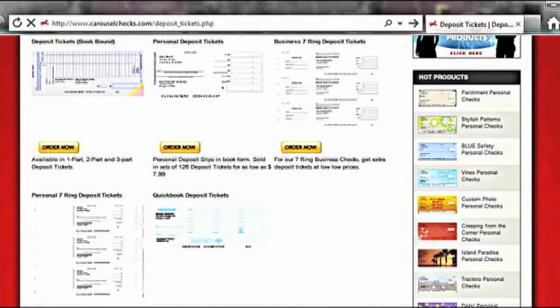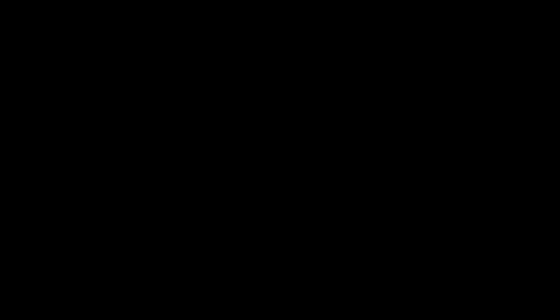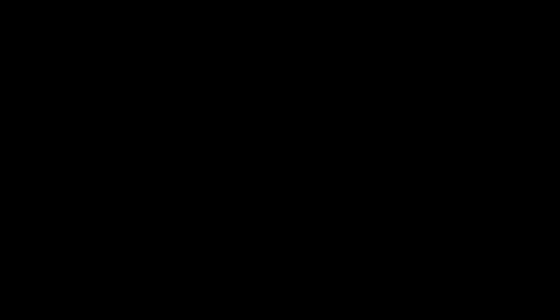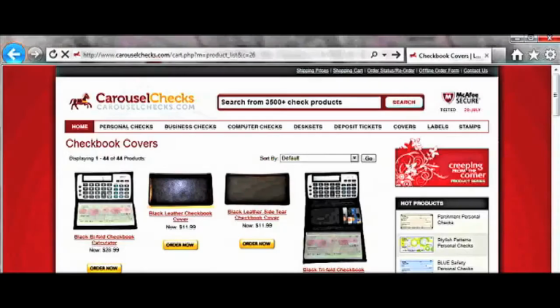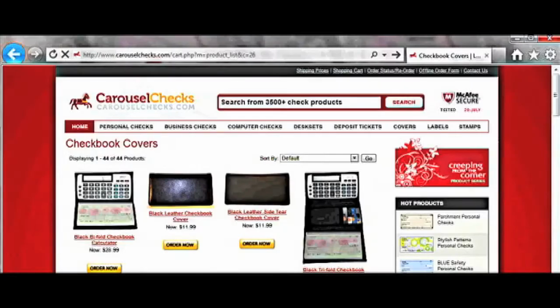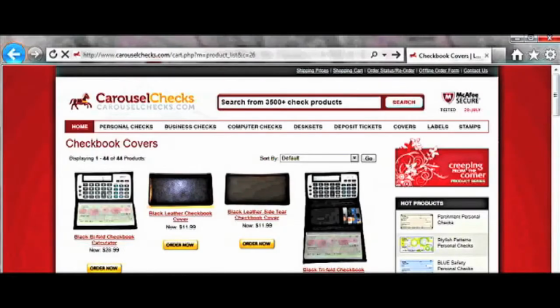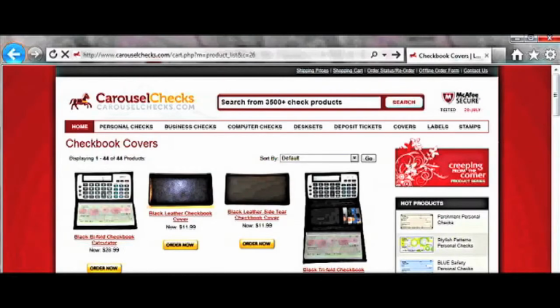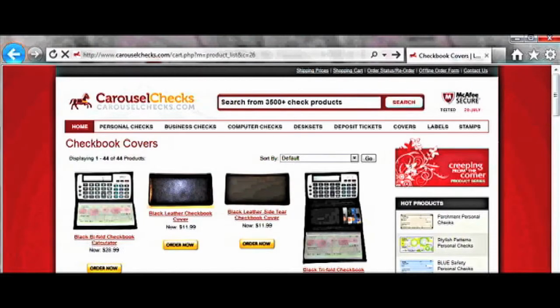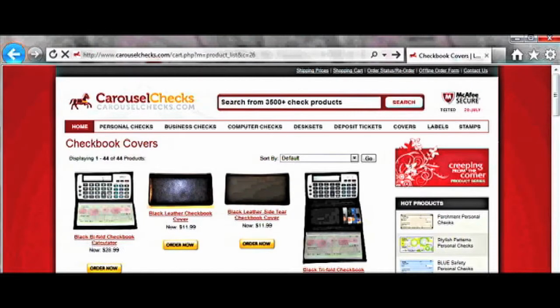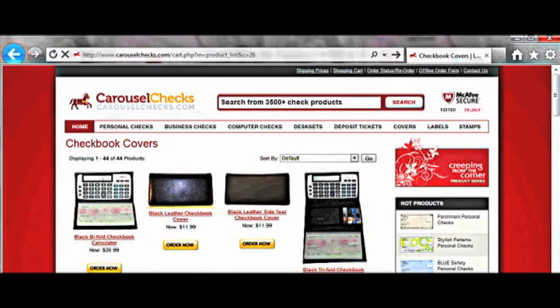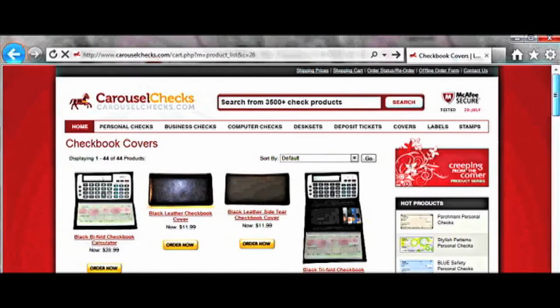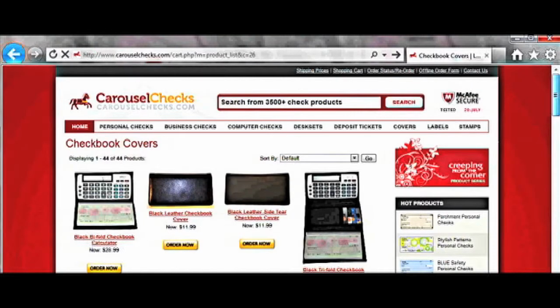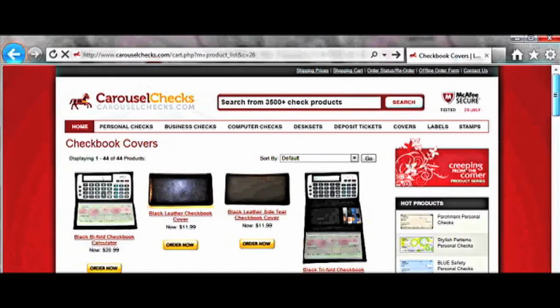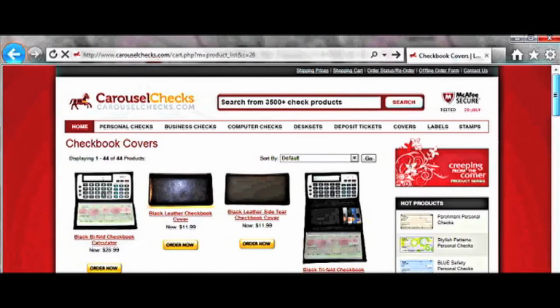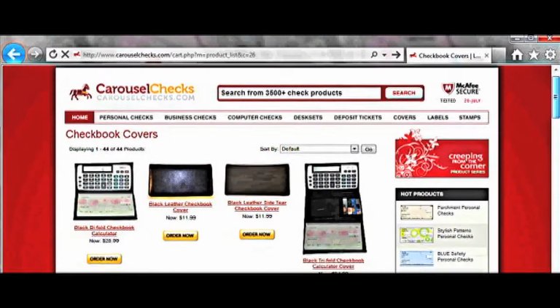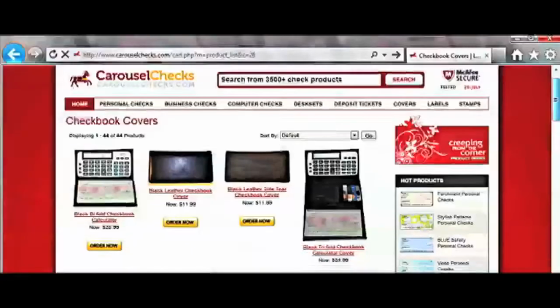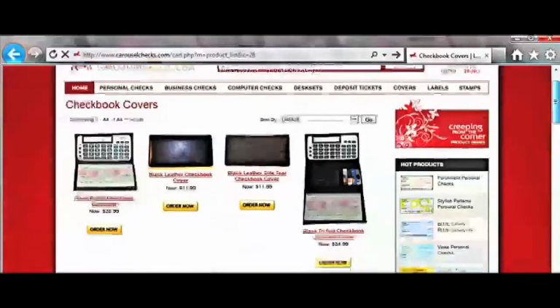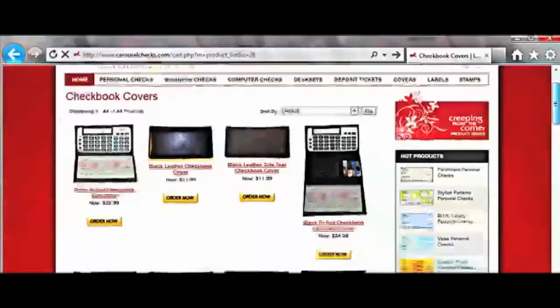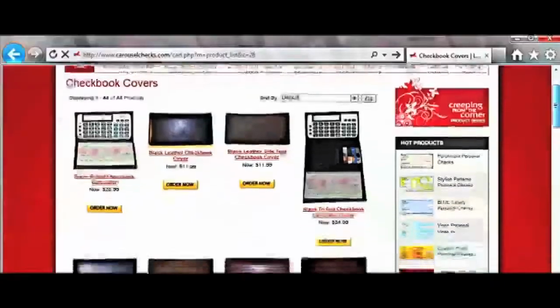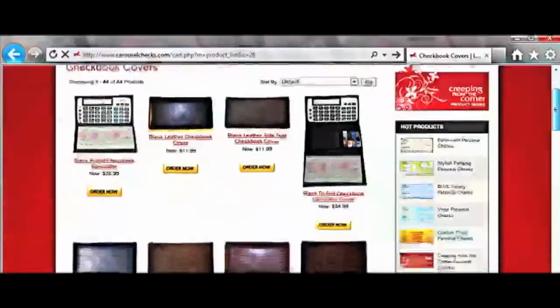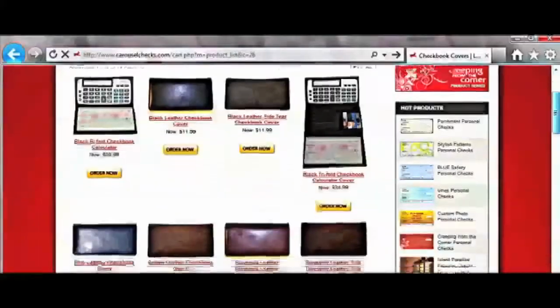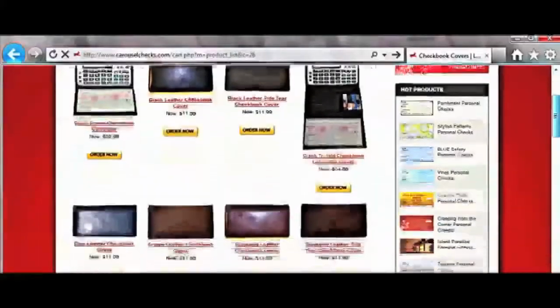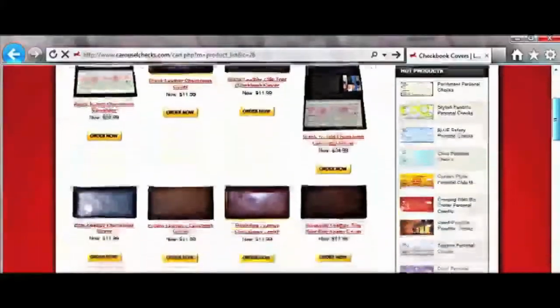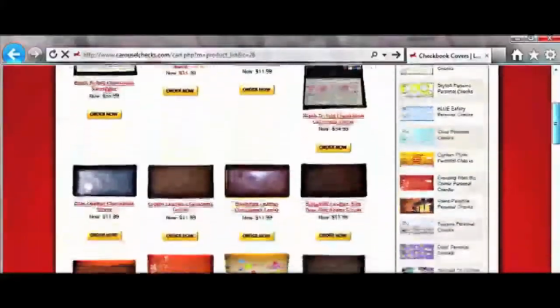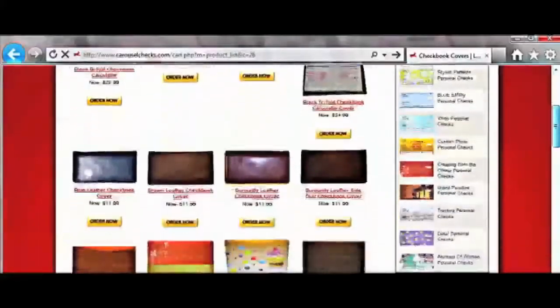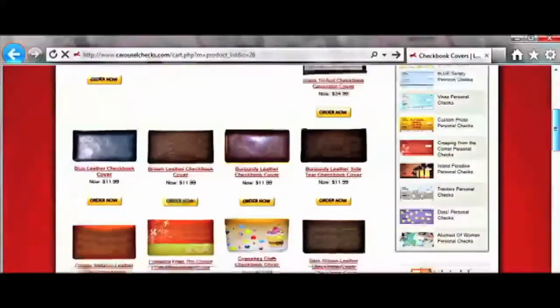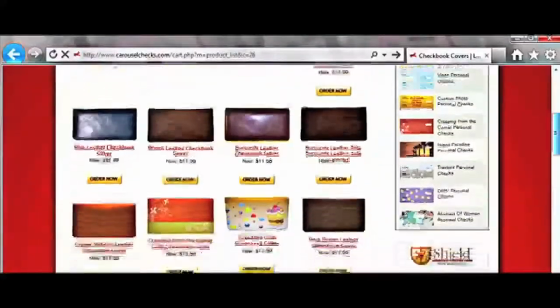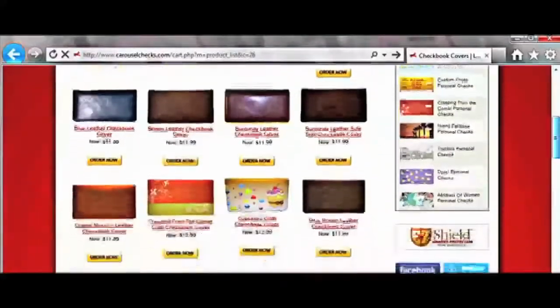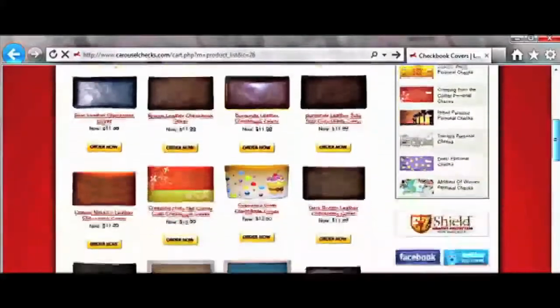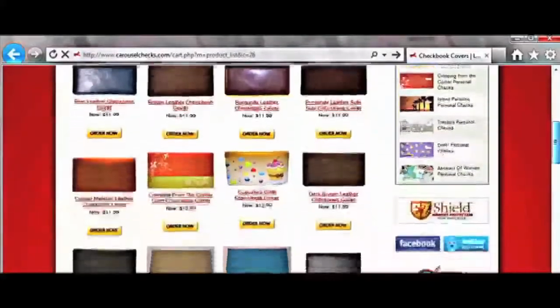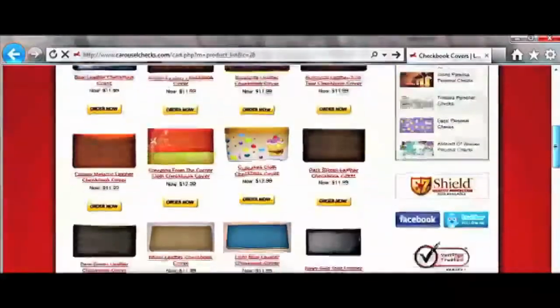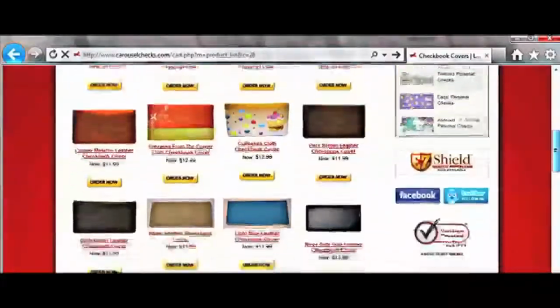Covers. From leather to vinyl, we offer a large variety of plain and themed checkbook covers for all your needs.